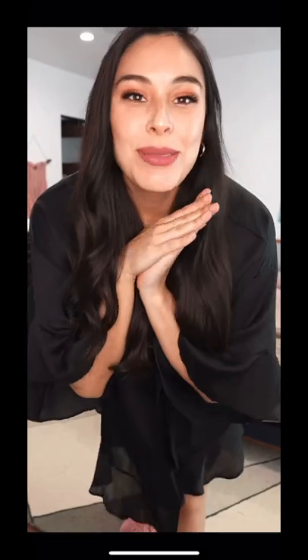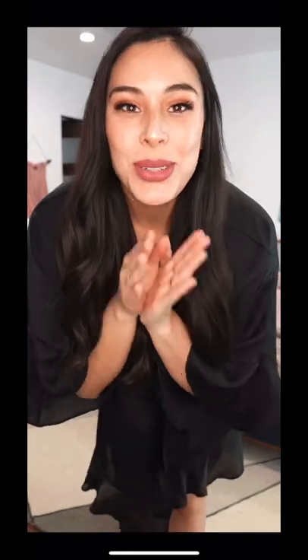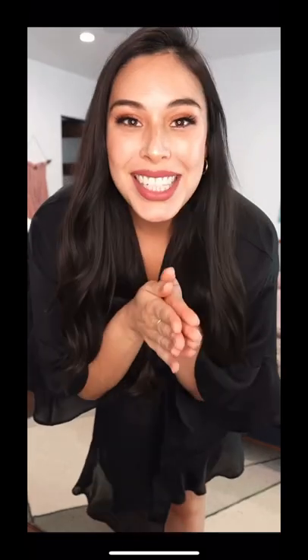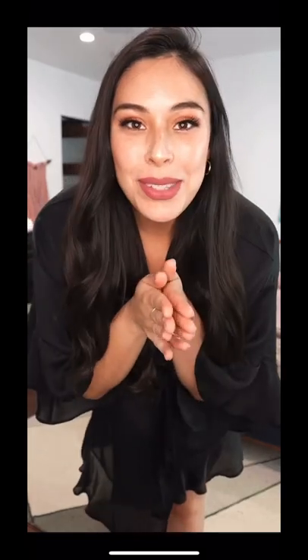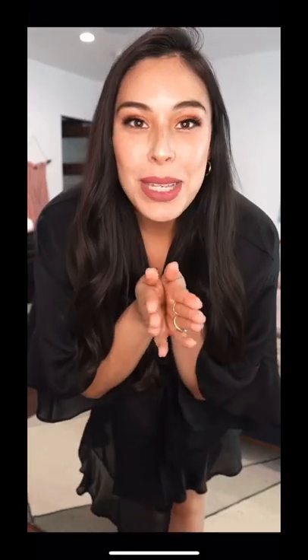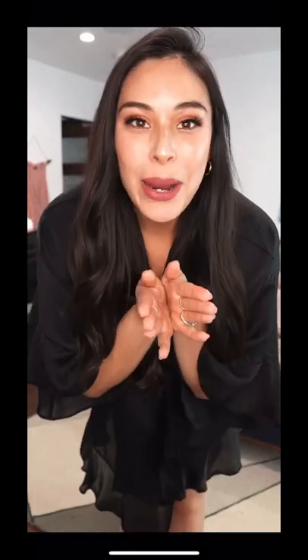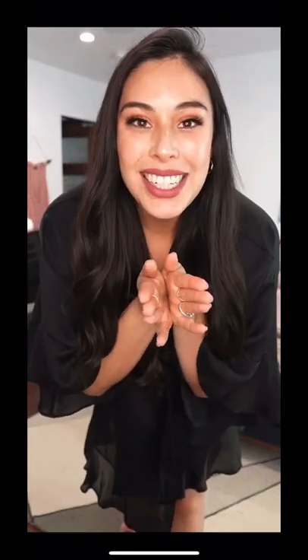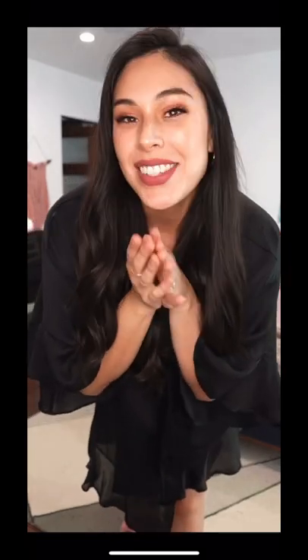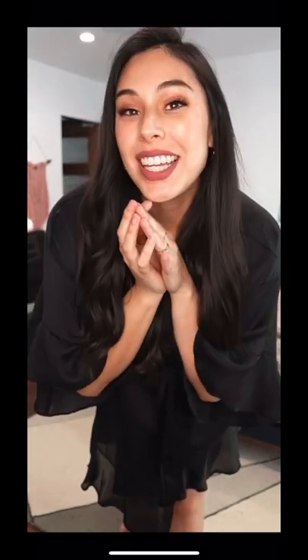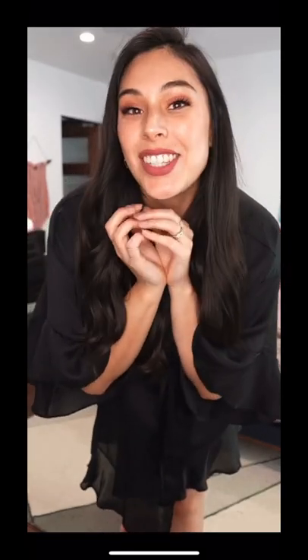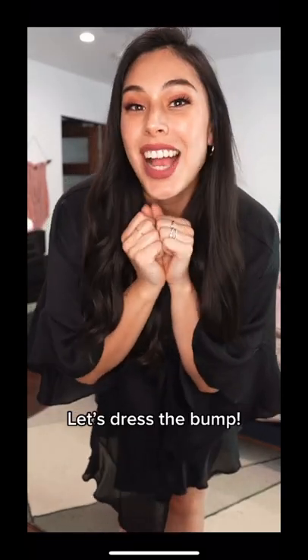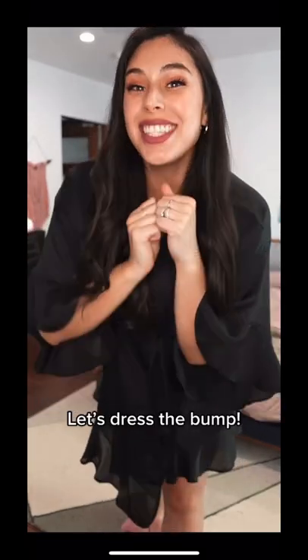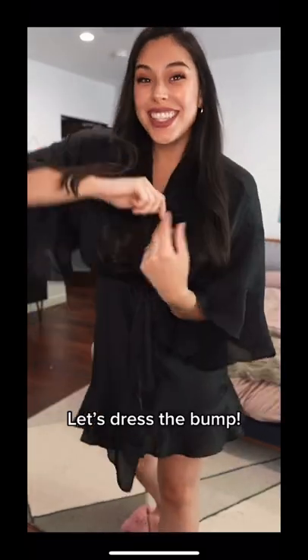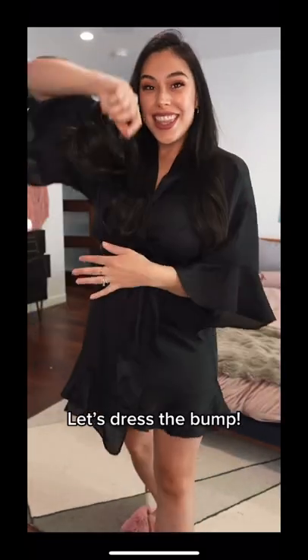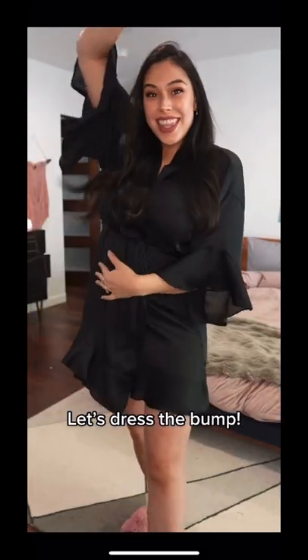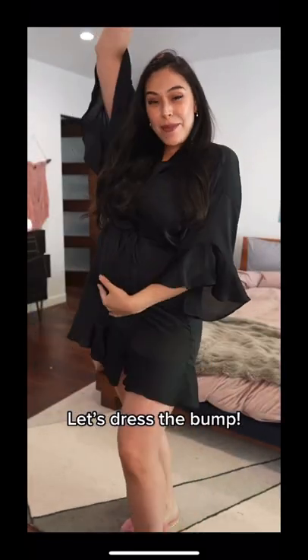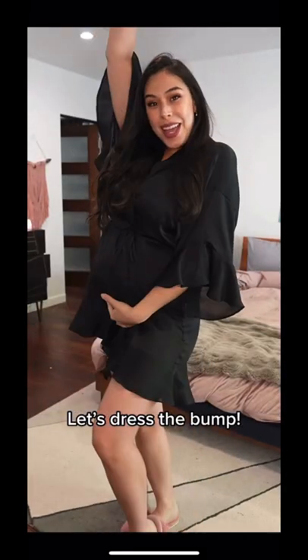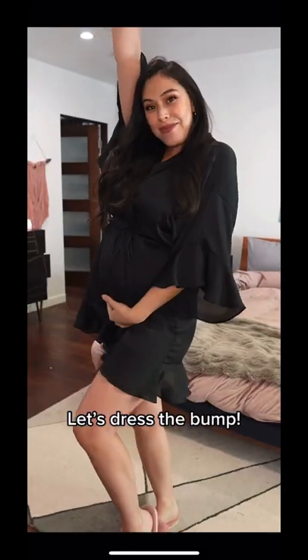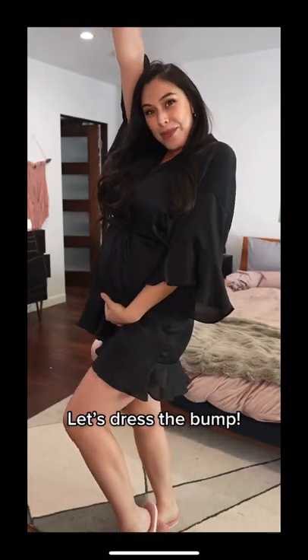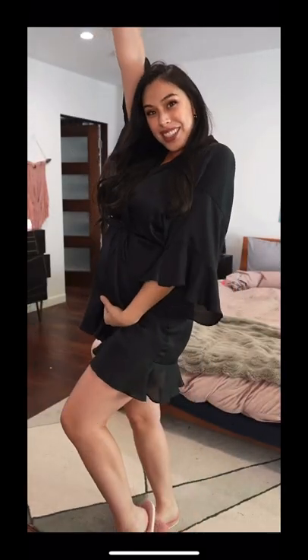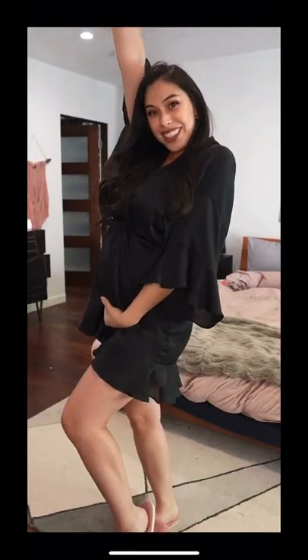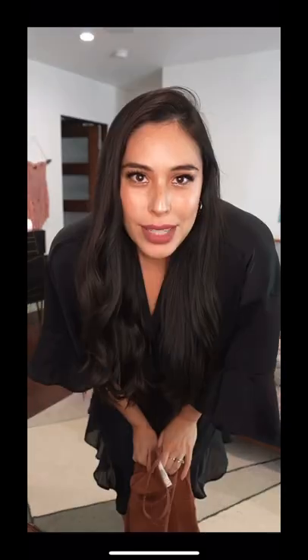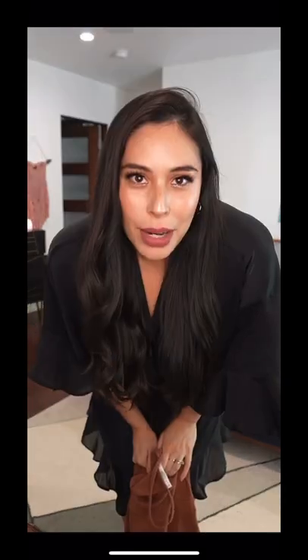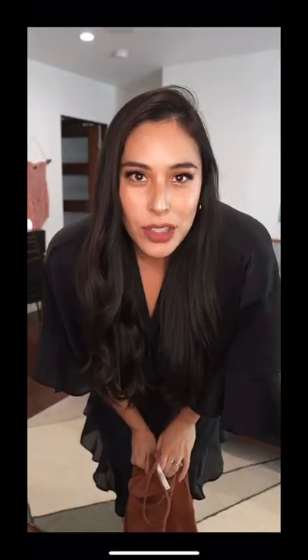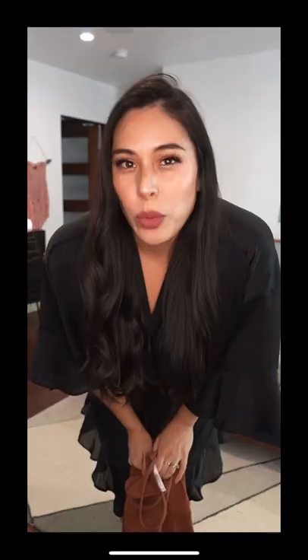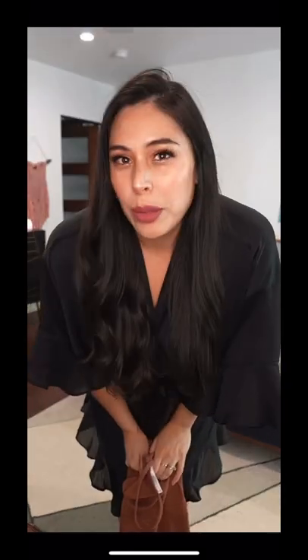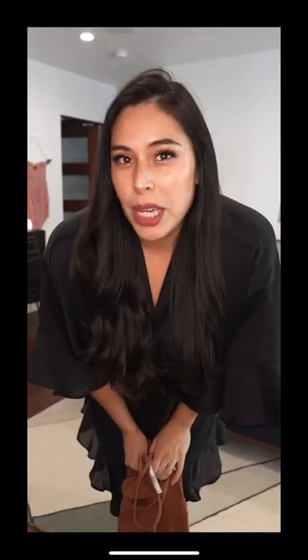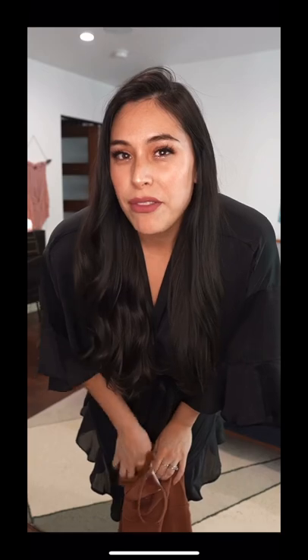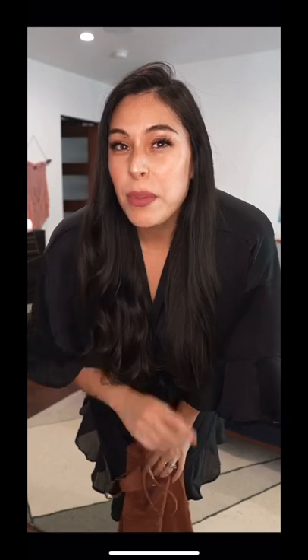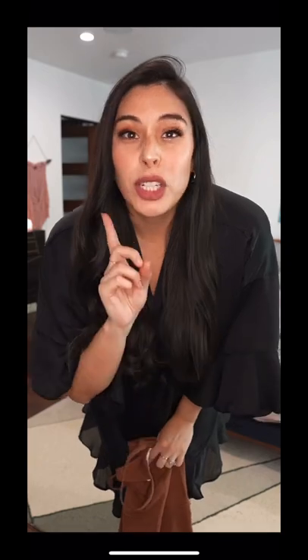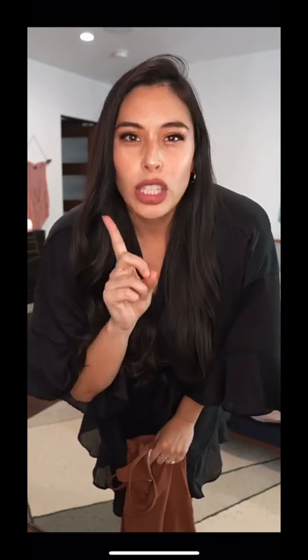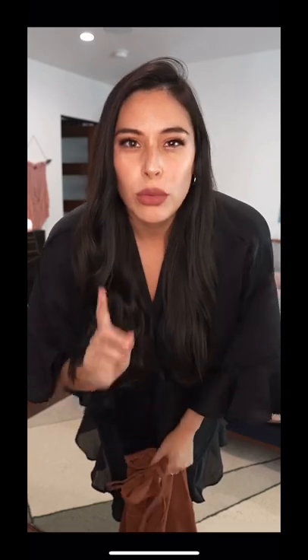I'm 26 weeks pregnant so let's dress the bump. I'm gonna go run some errands so we're gonna be comfy but cute.